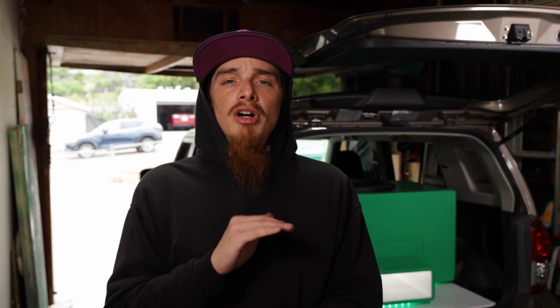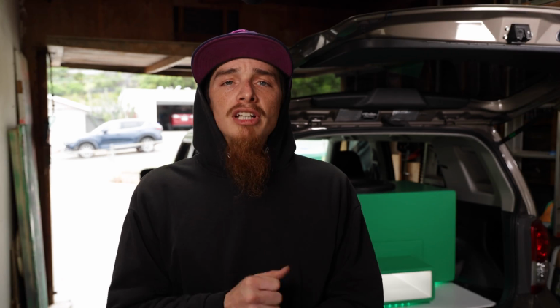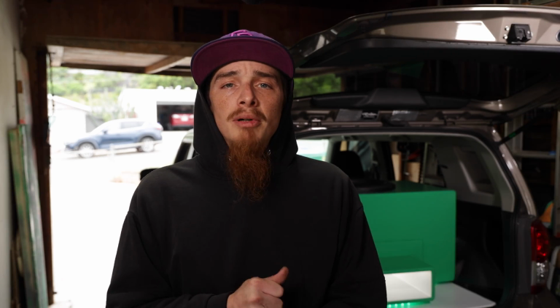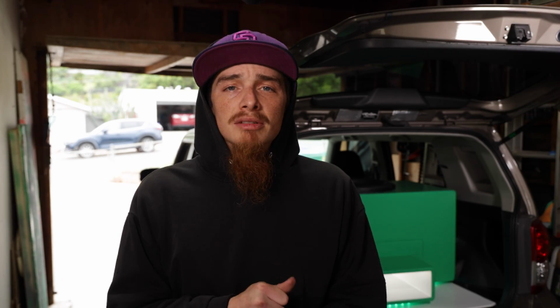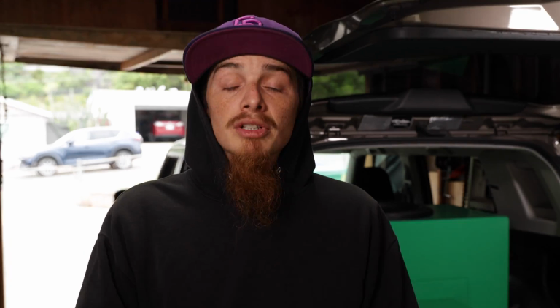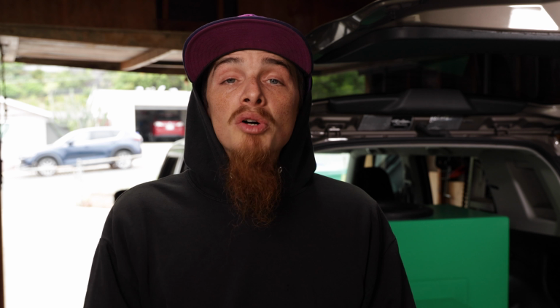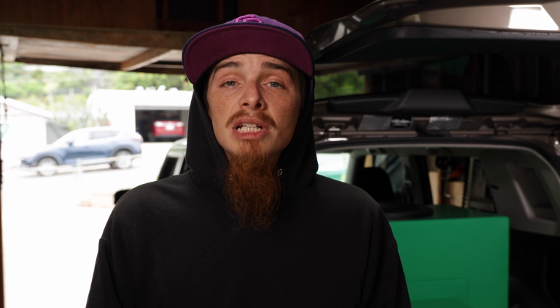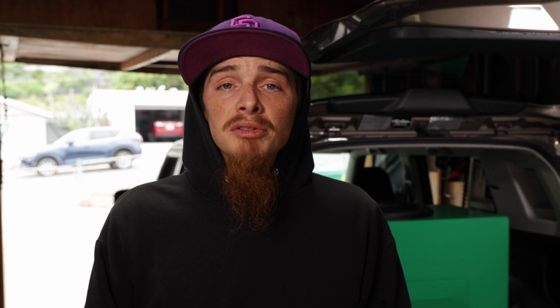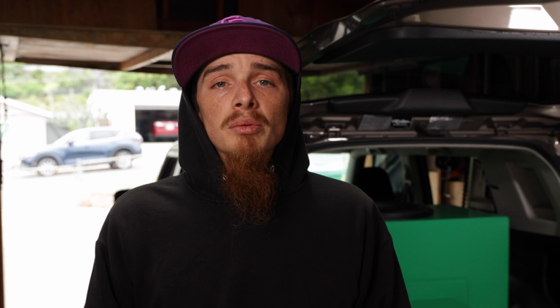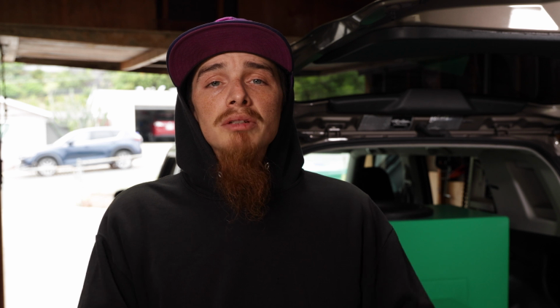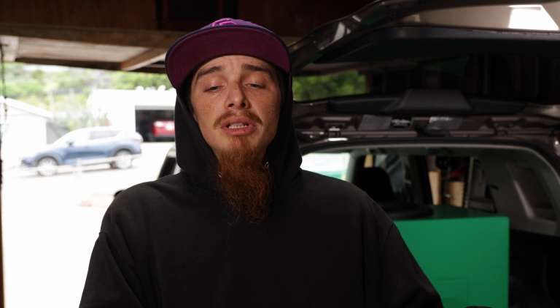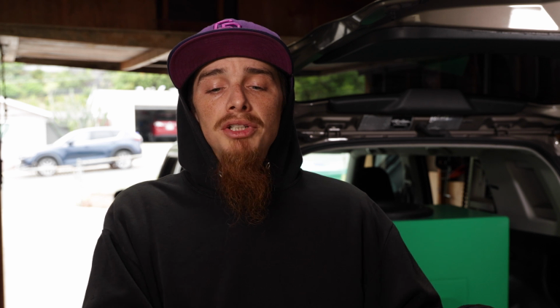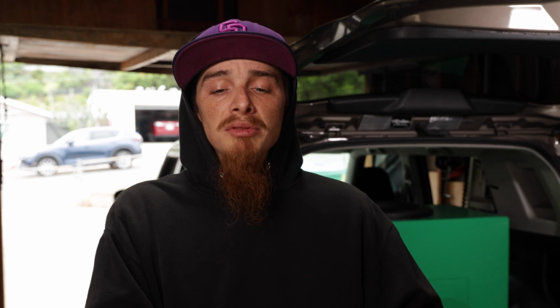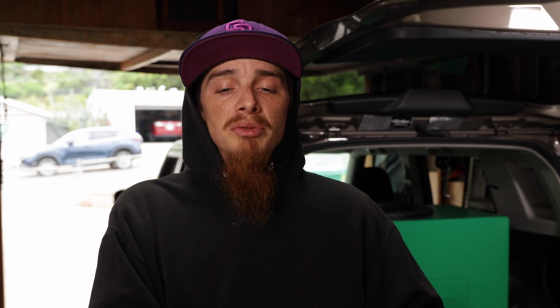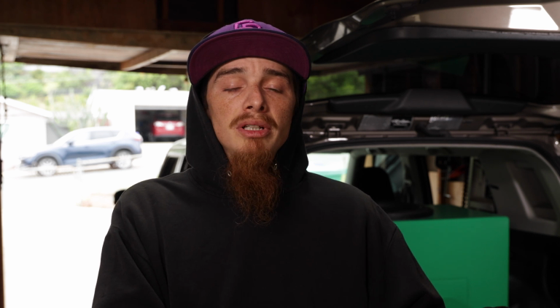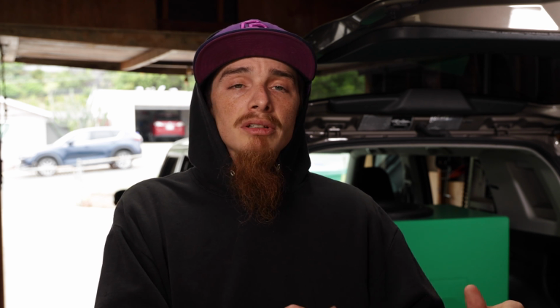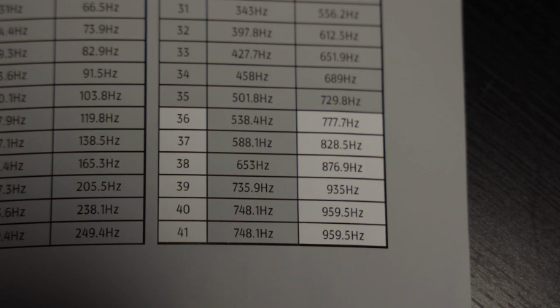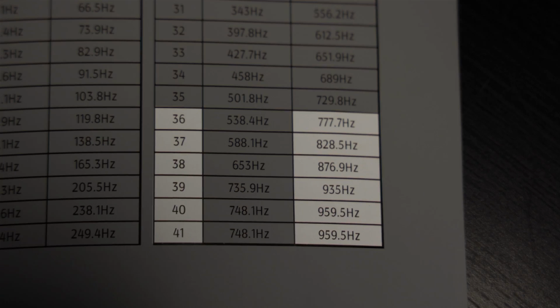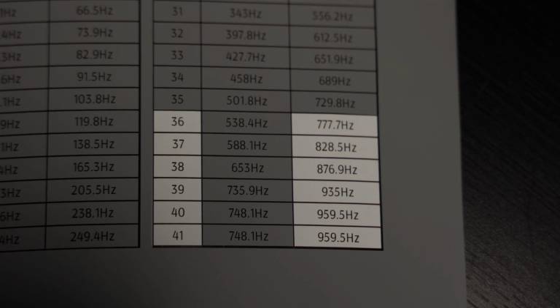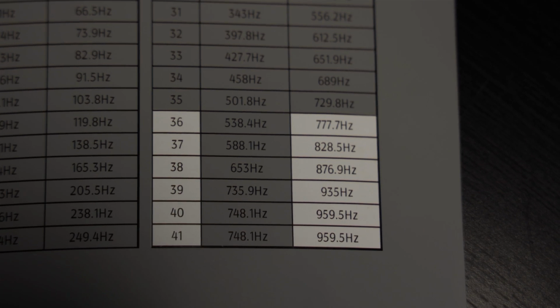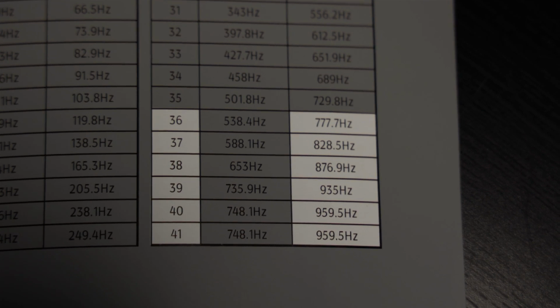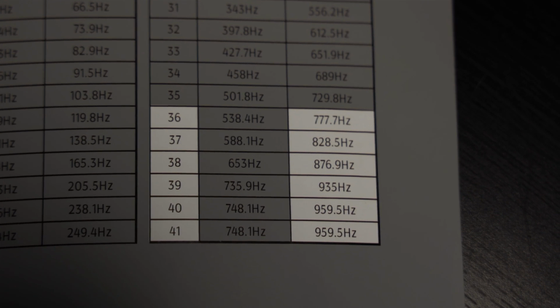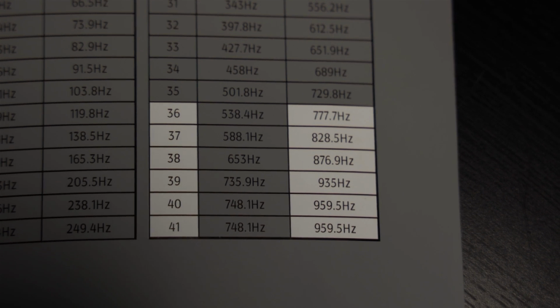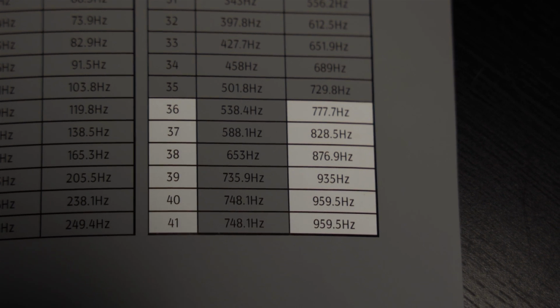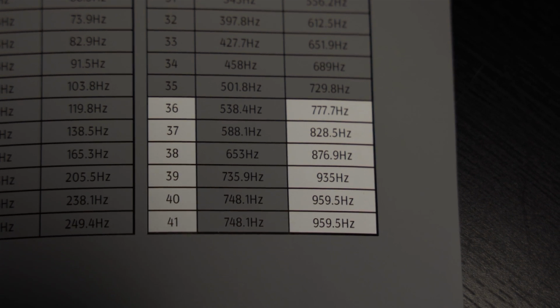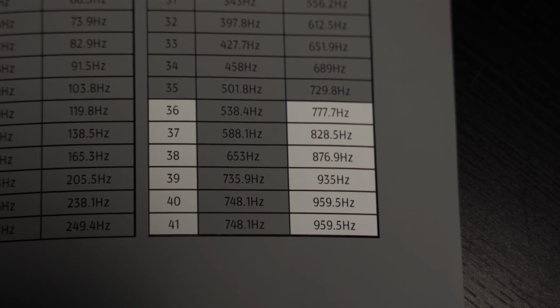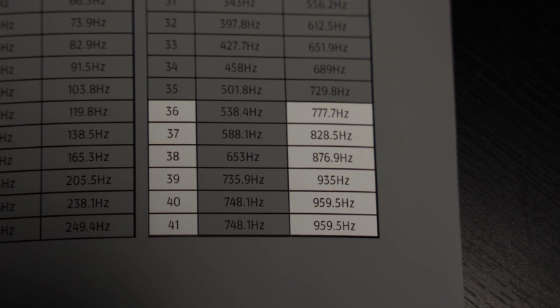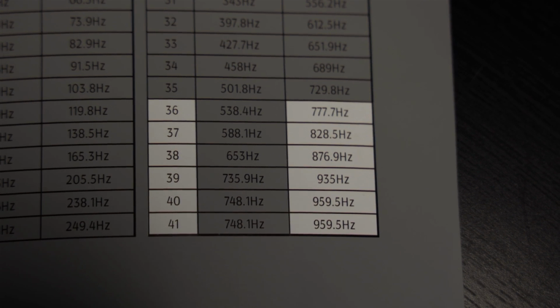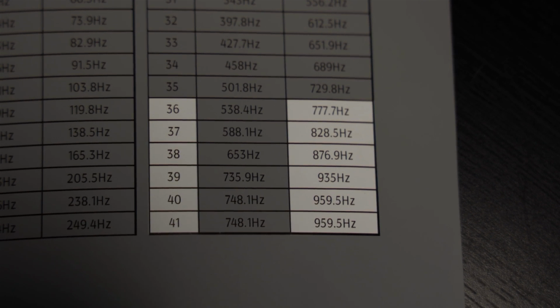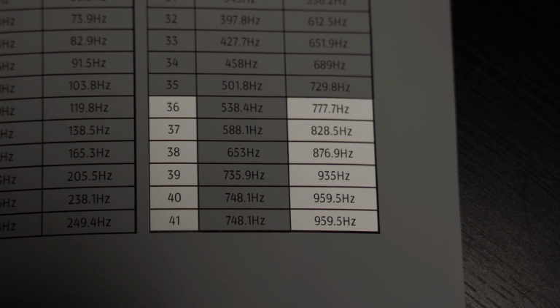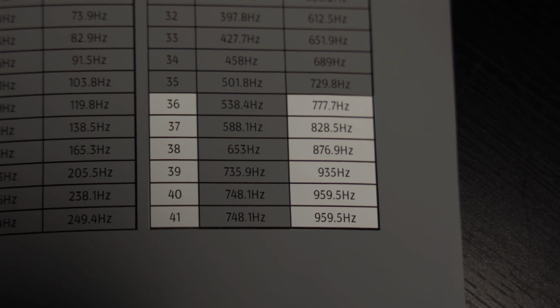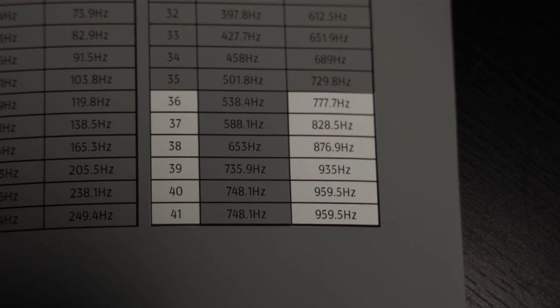For our Defbonds speakers, for the low pass filter we're going to be choosing between clicks 36 and 41 — those are the ones that are best for the speakers.